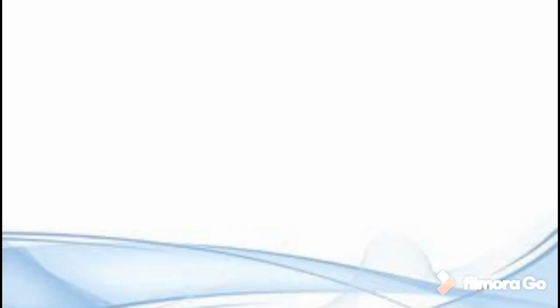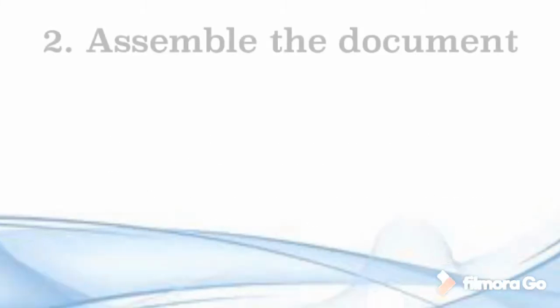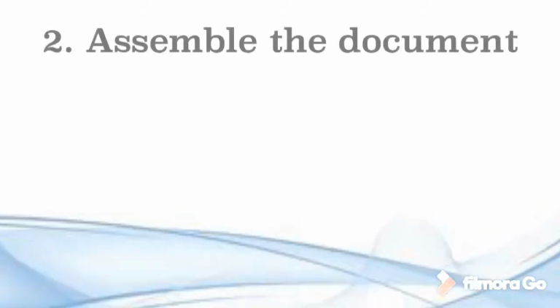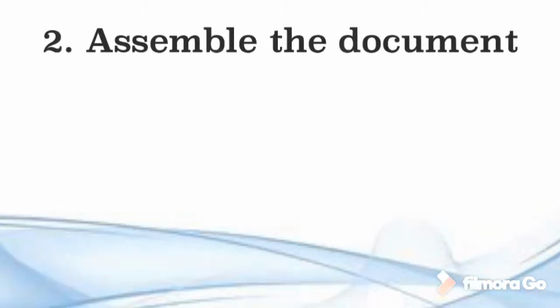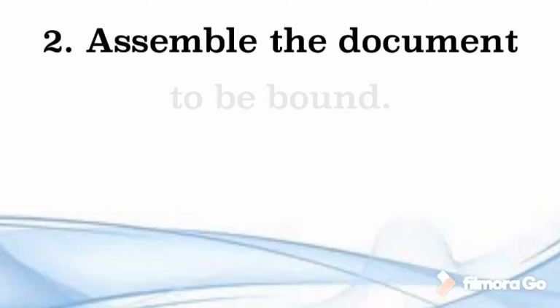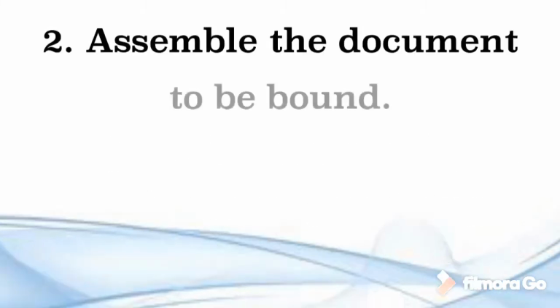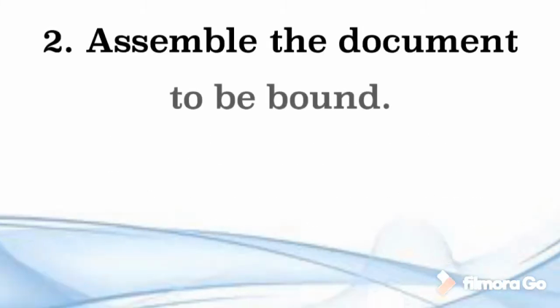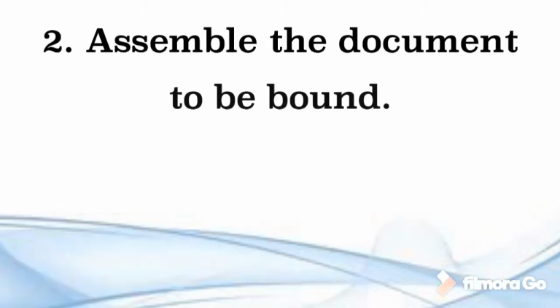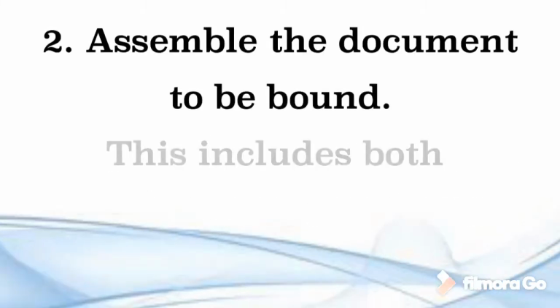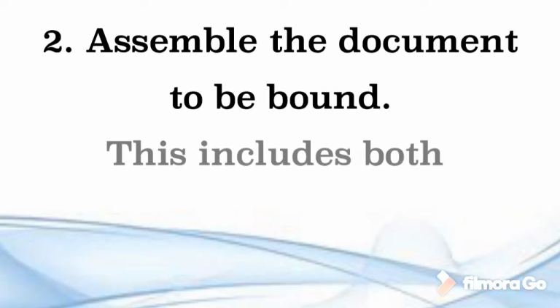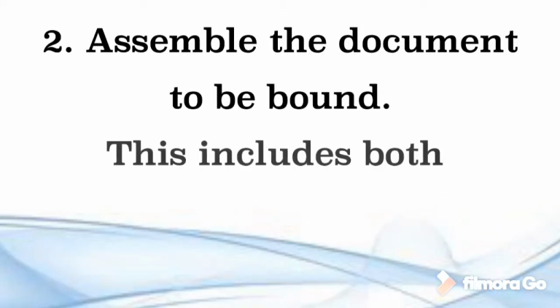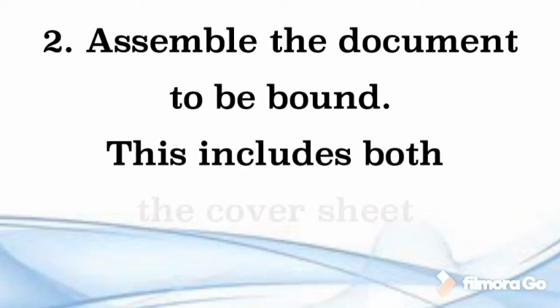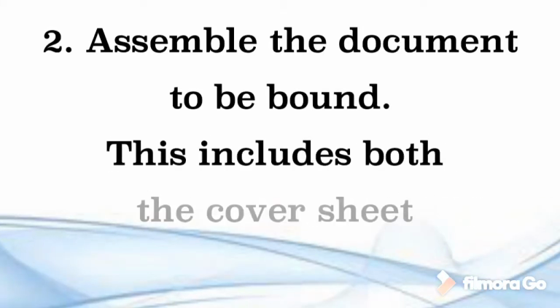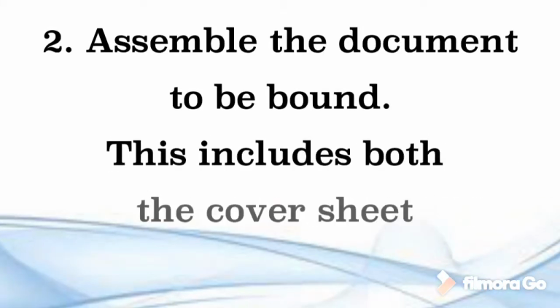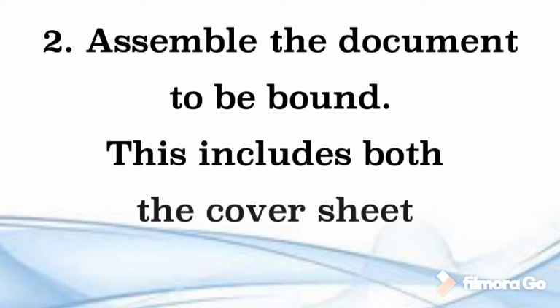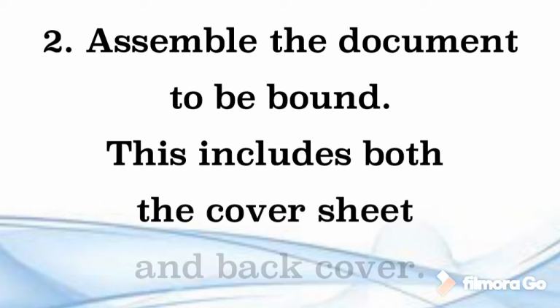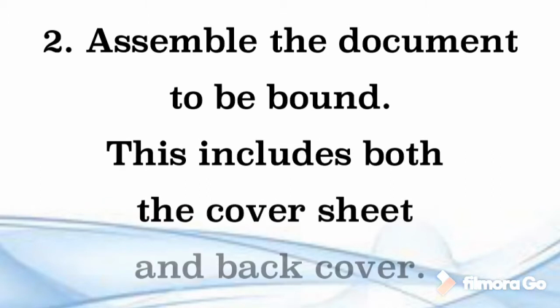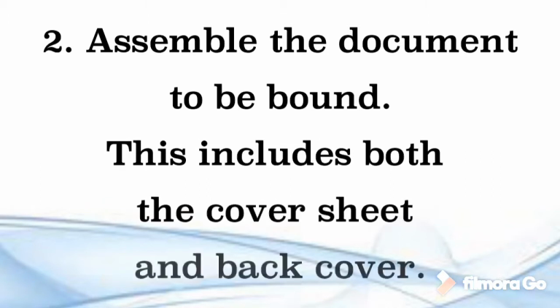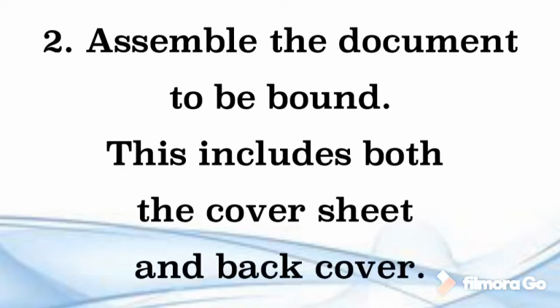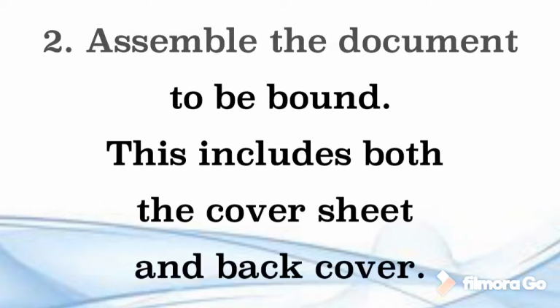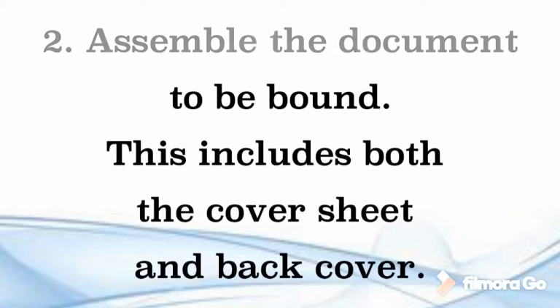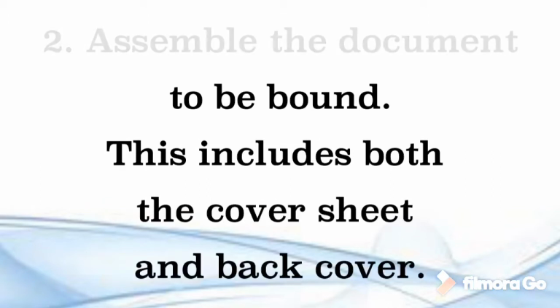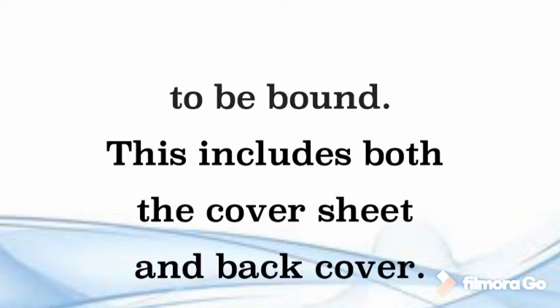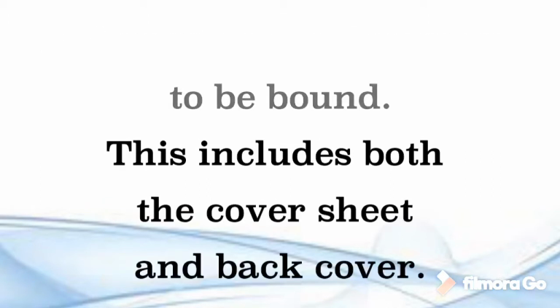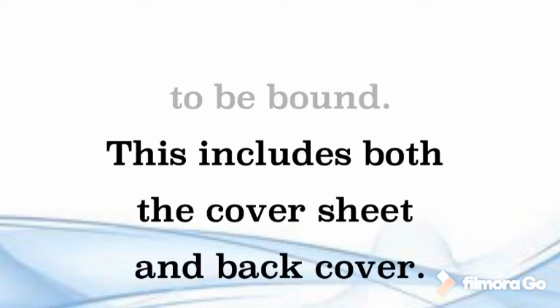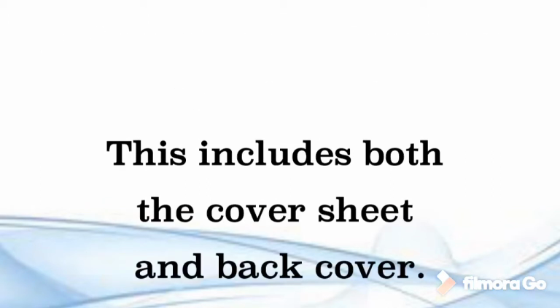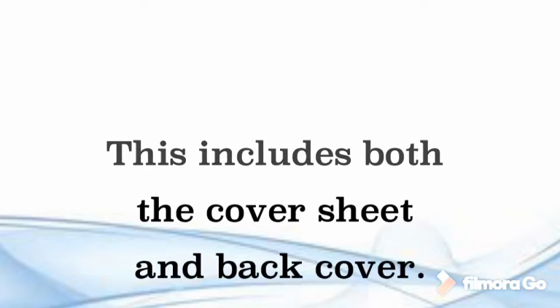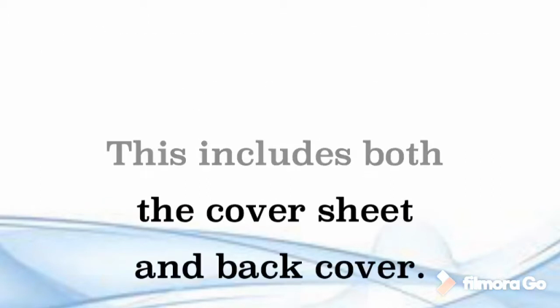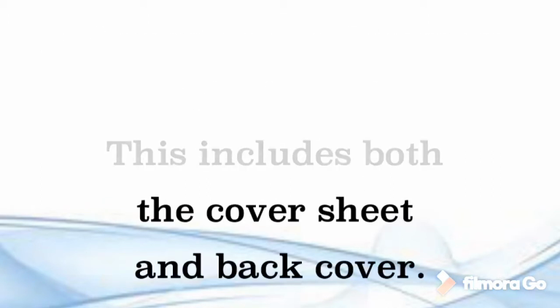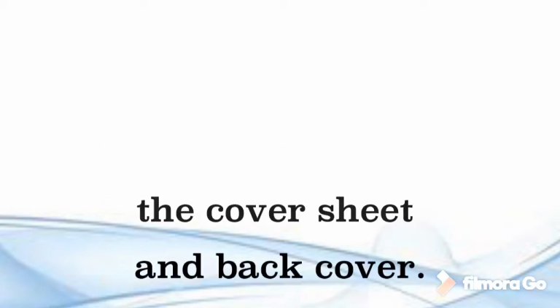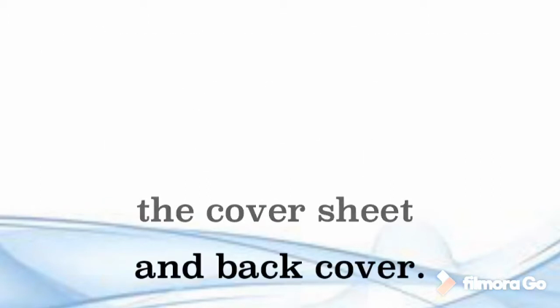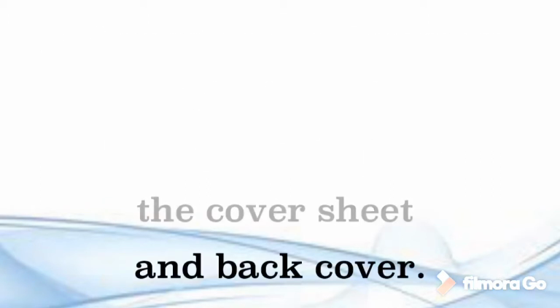Step 2. Assemble the document to be bound. This includes both the cover sheet and back cover.